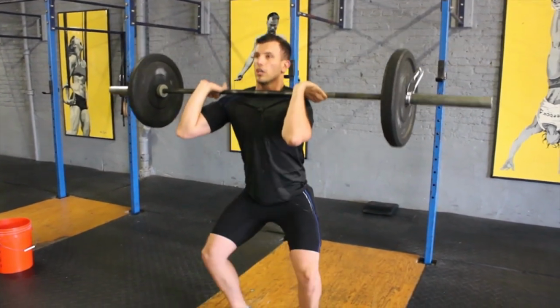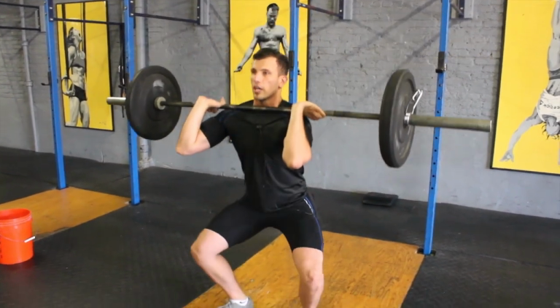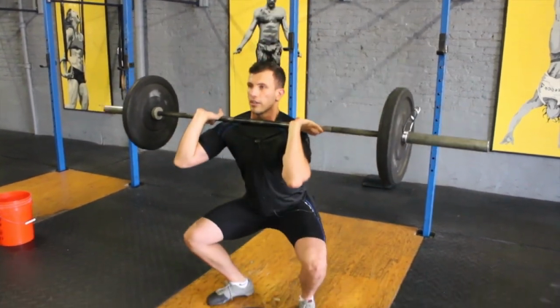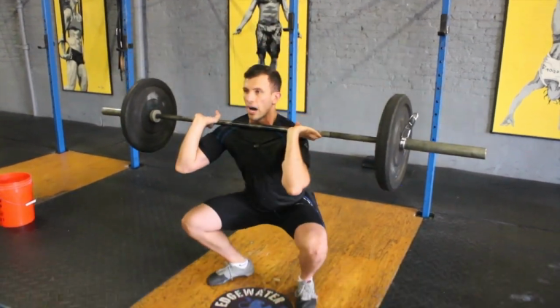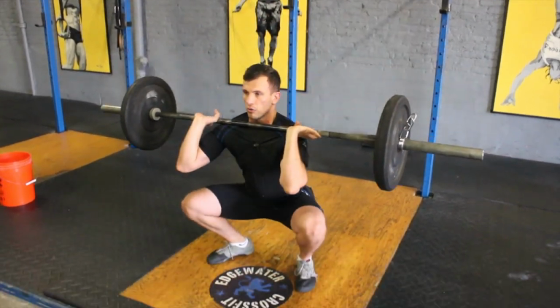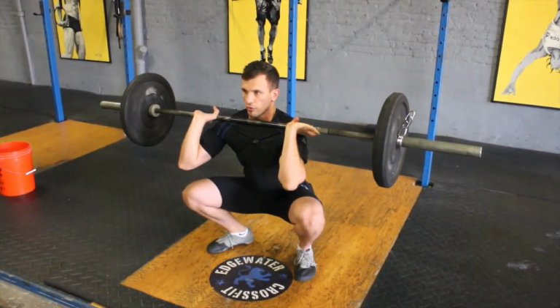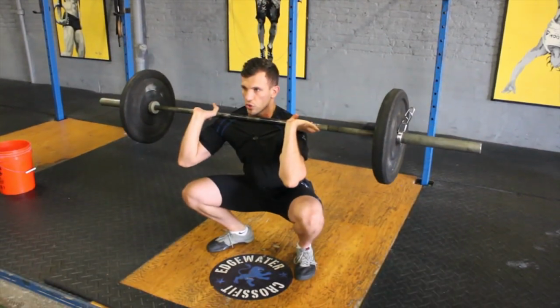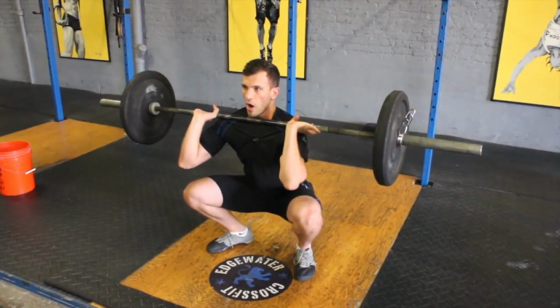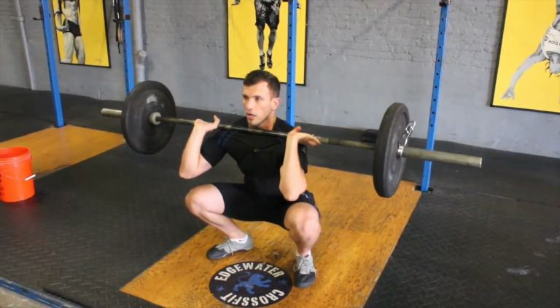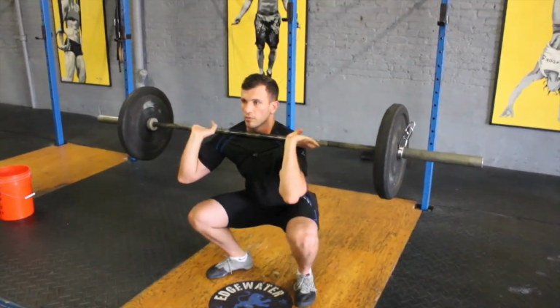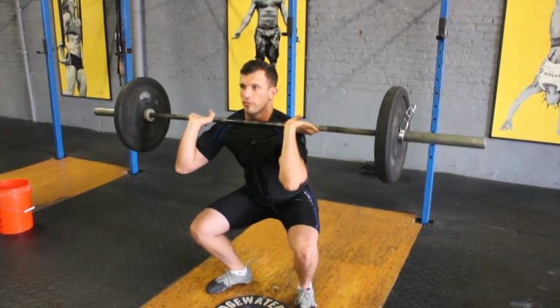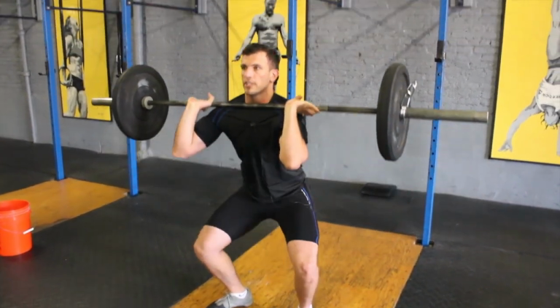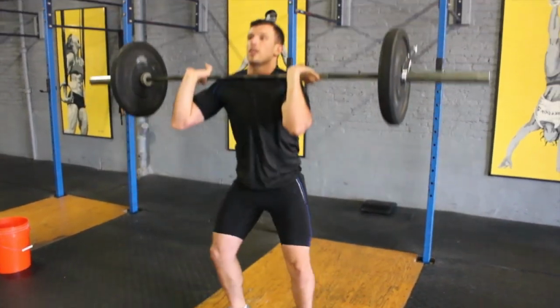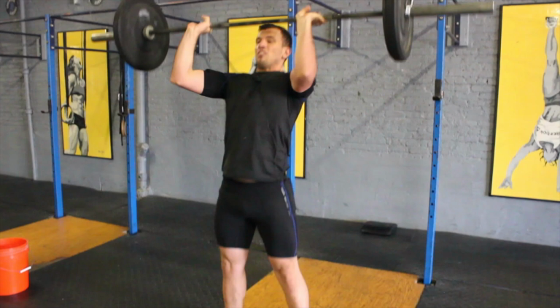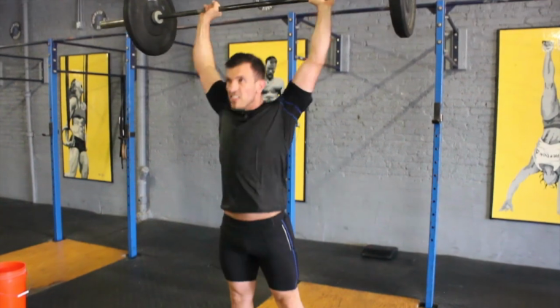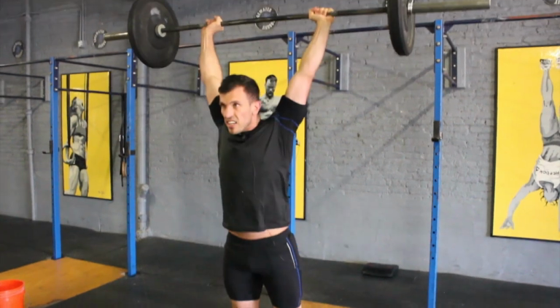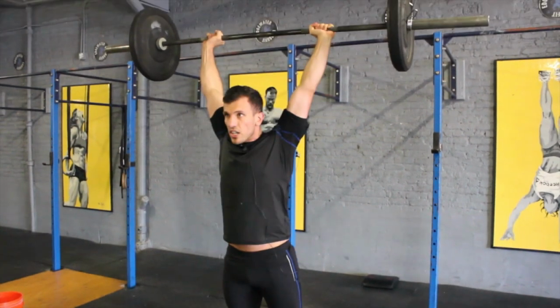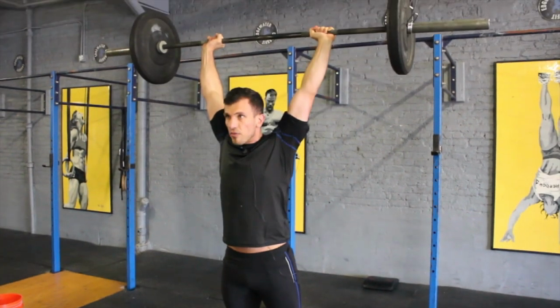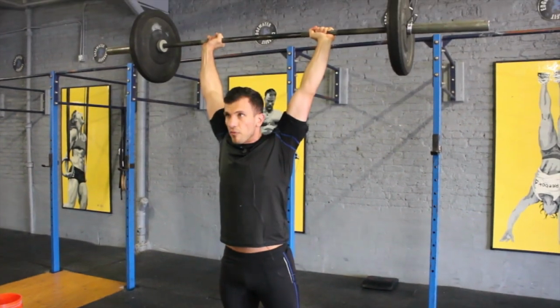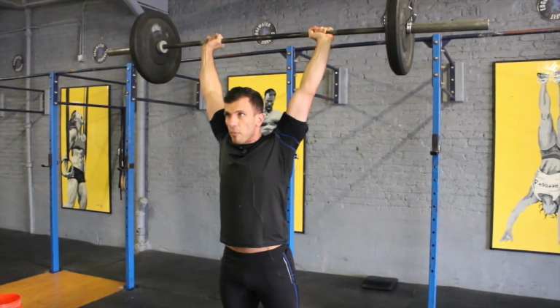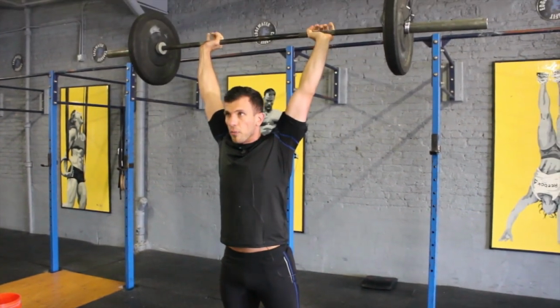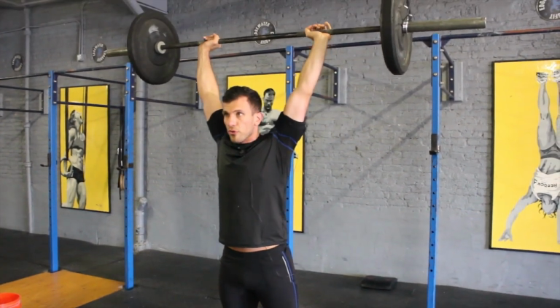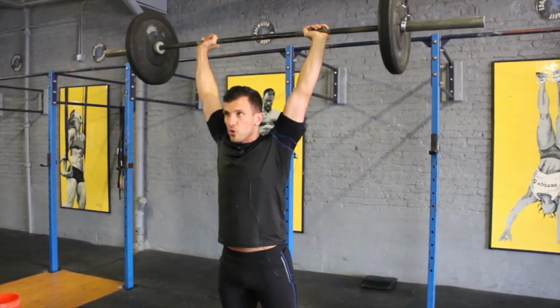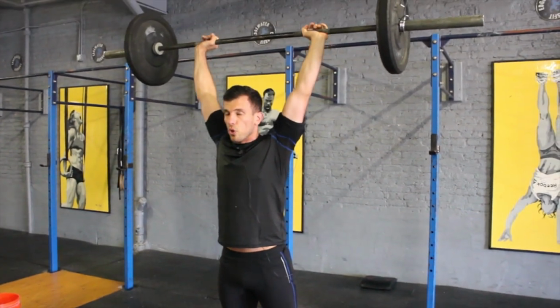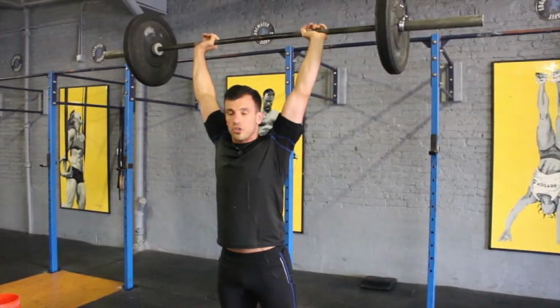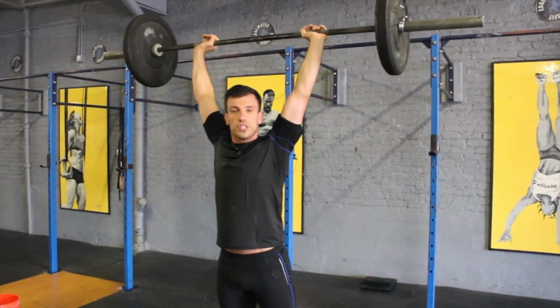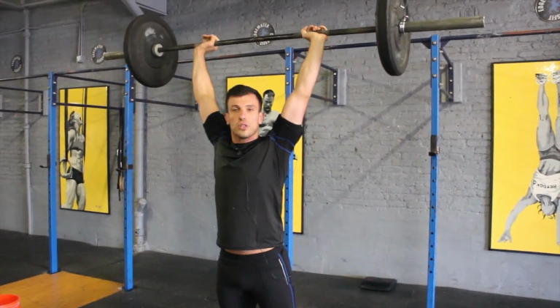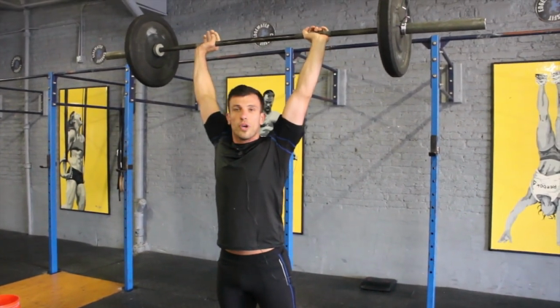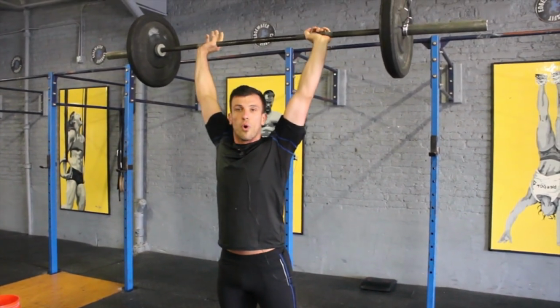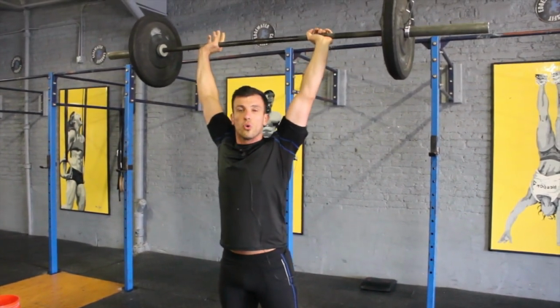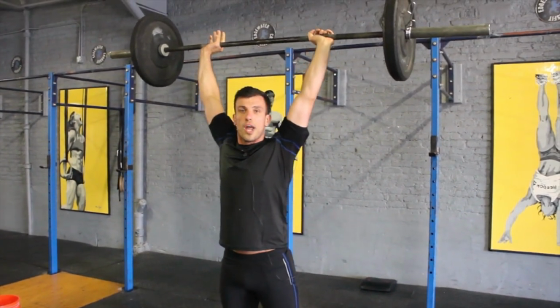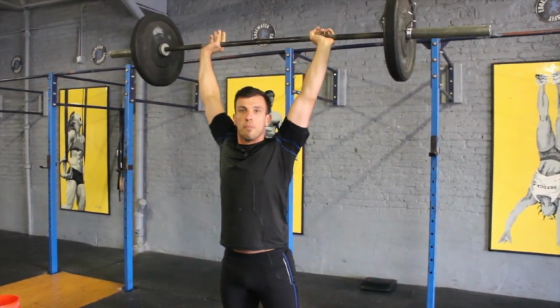Get down into the front squat fast enough, get rid of the barbell through the shoulders, get the weight all the way up.